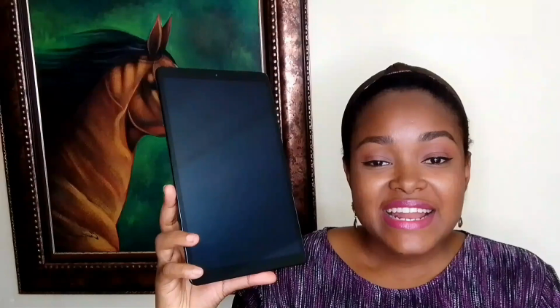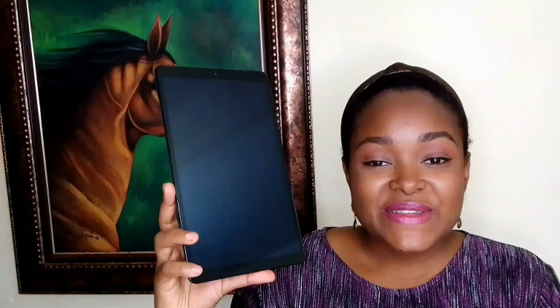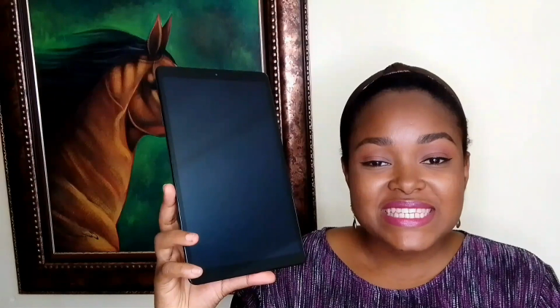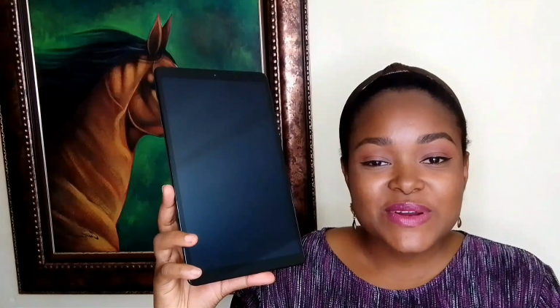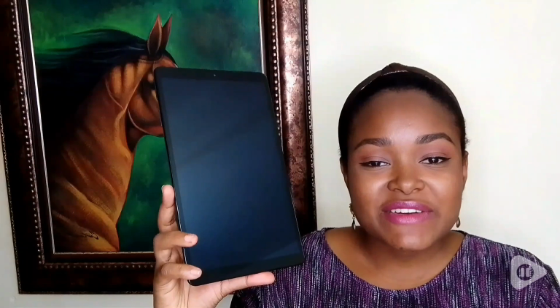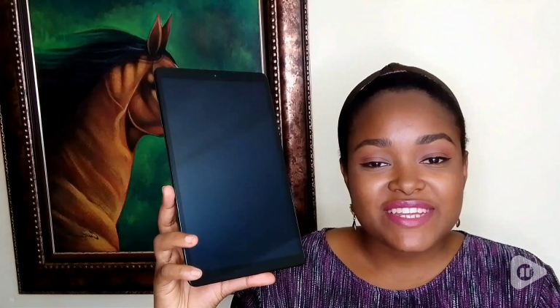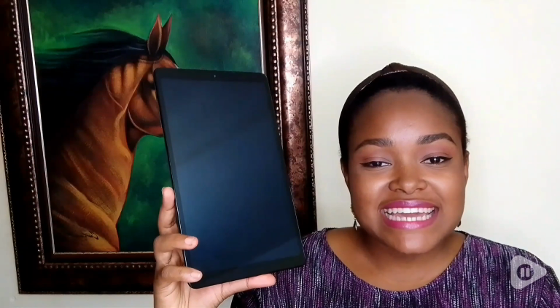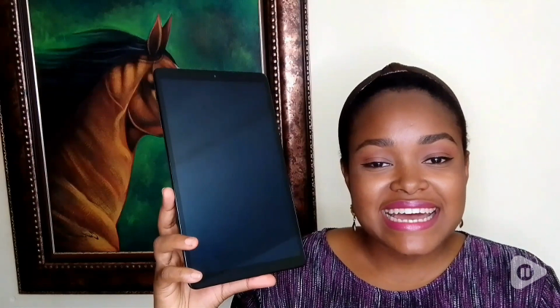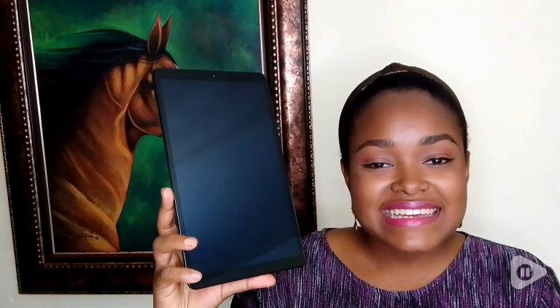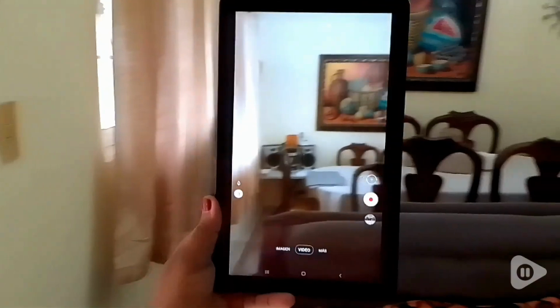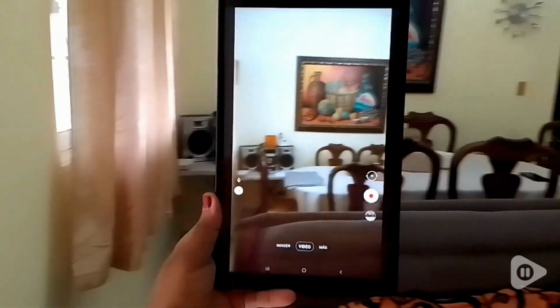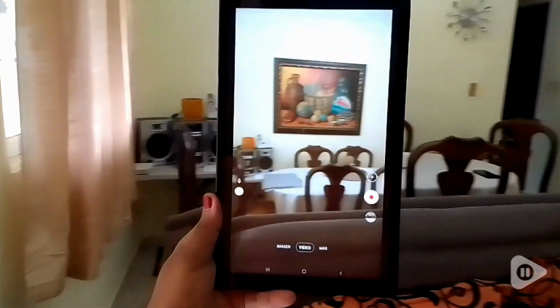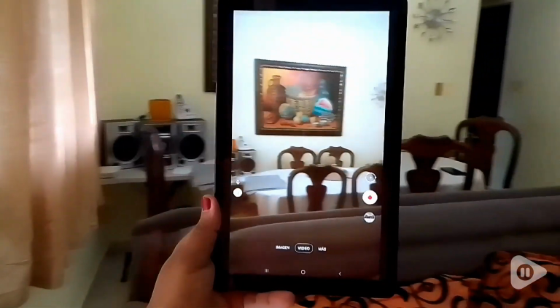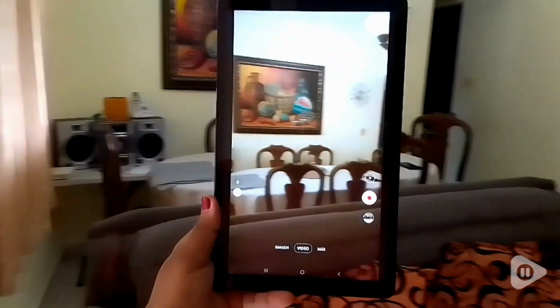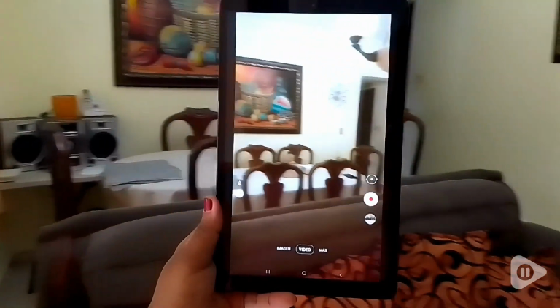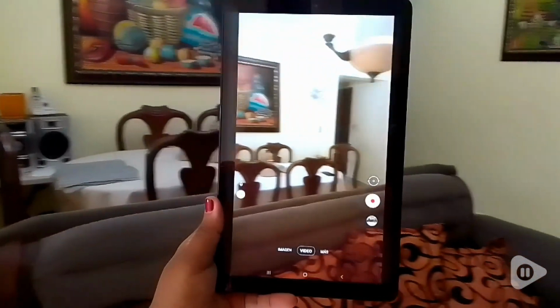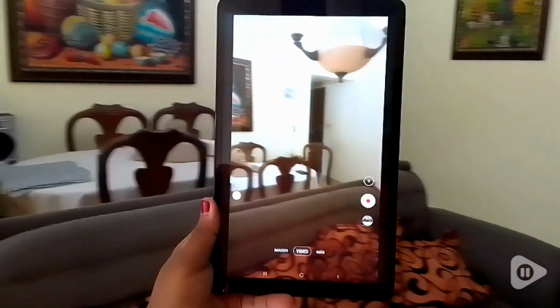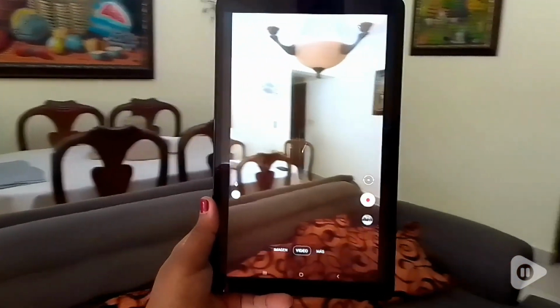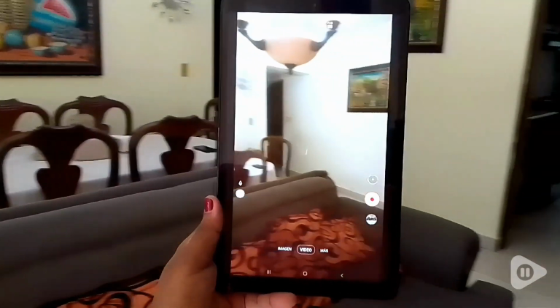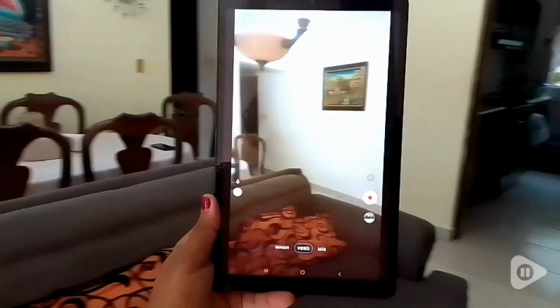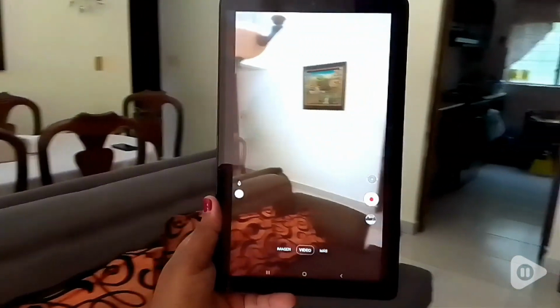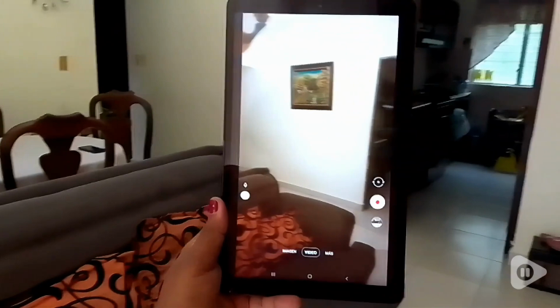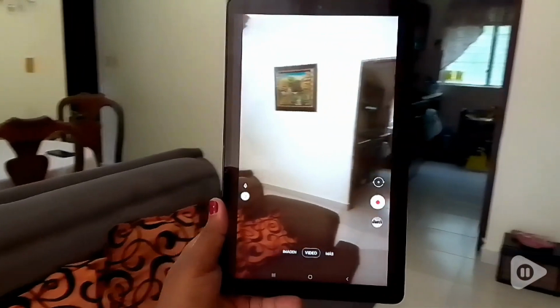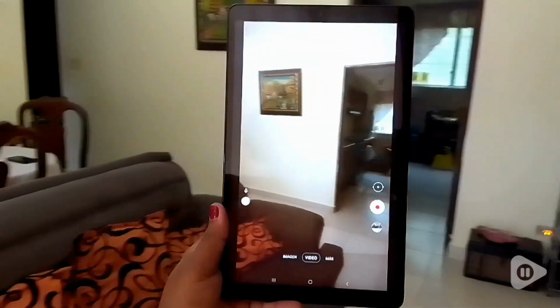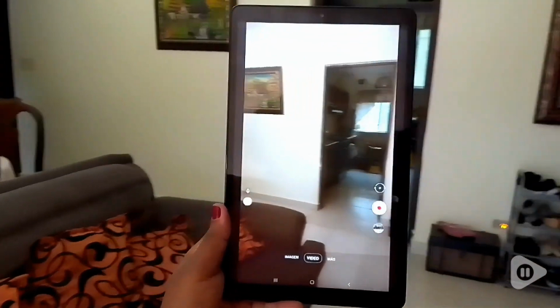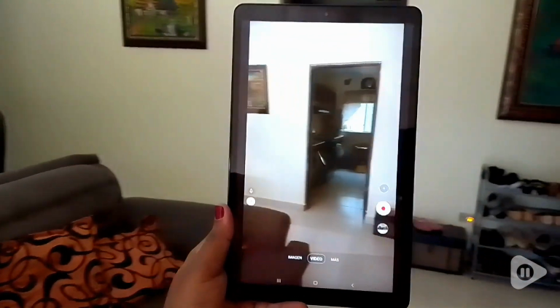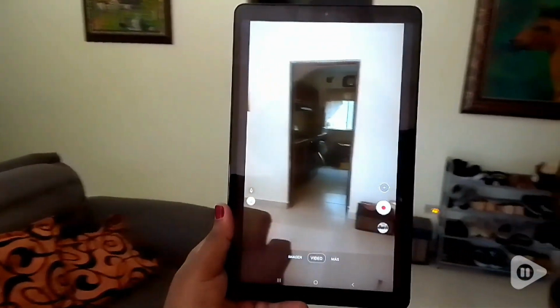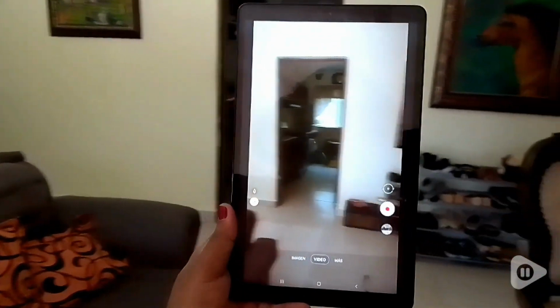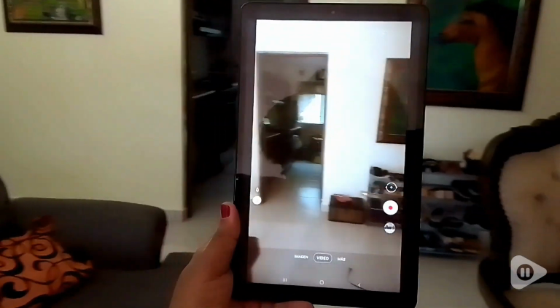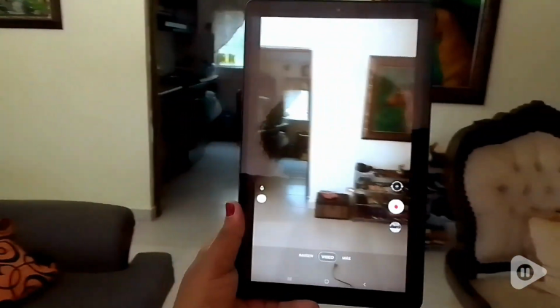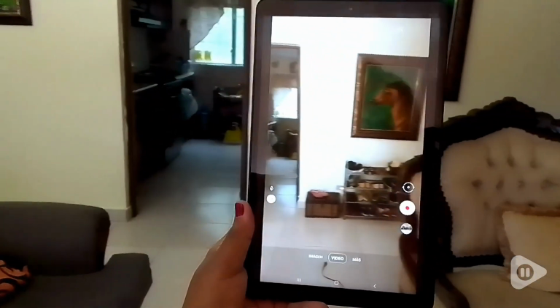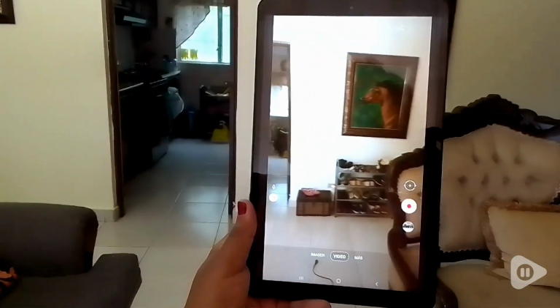Hello, this is Maria with WTI, and if you're looking for a tablet, let me show you why you should consider getting this Galaxy Tab 8.